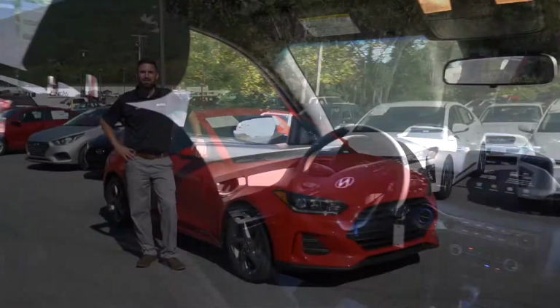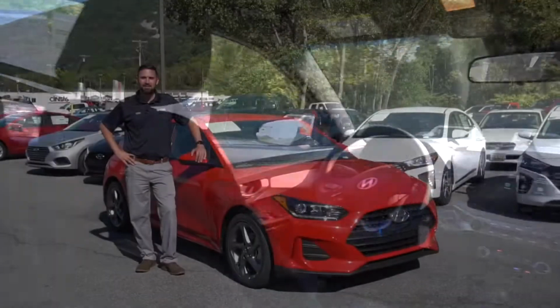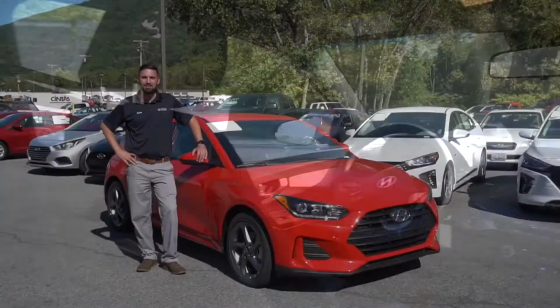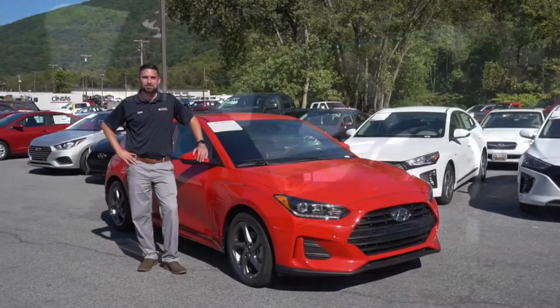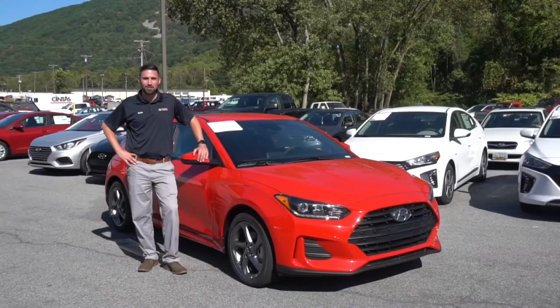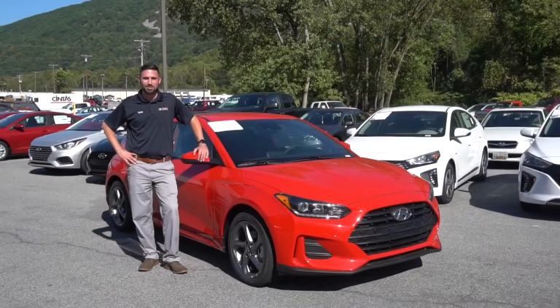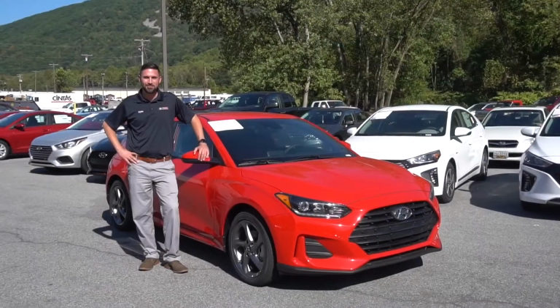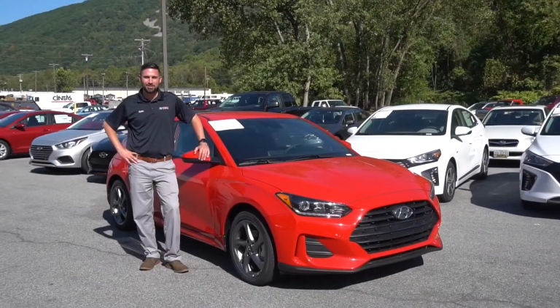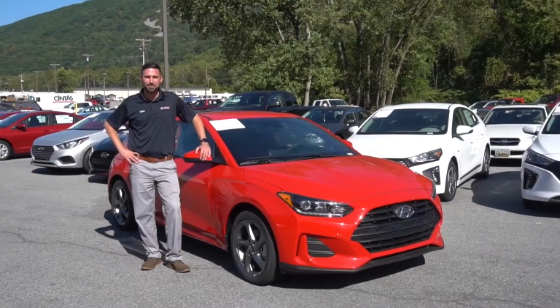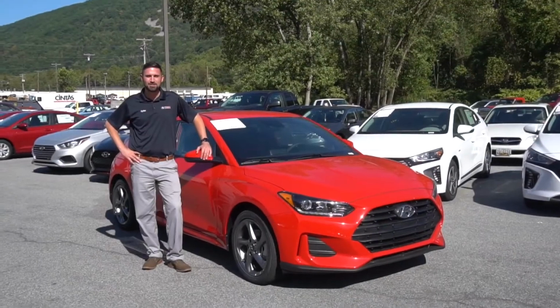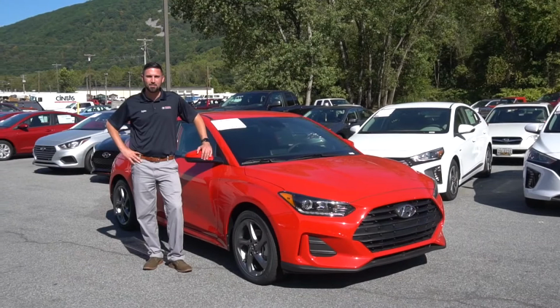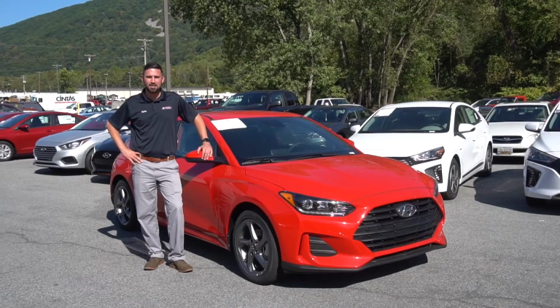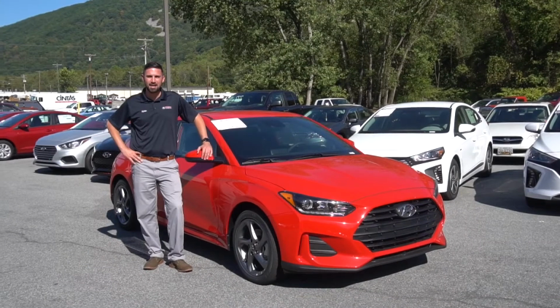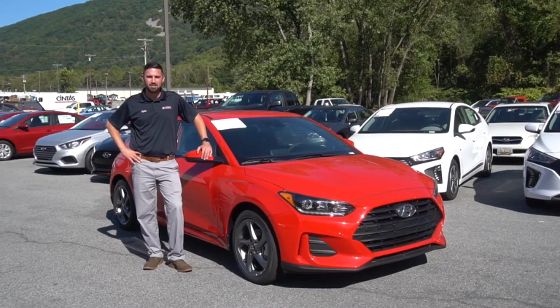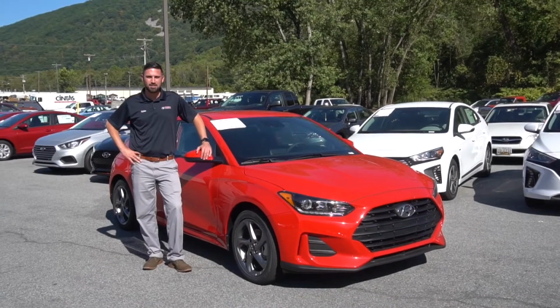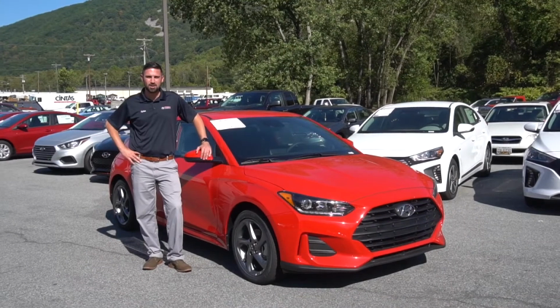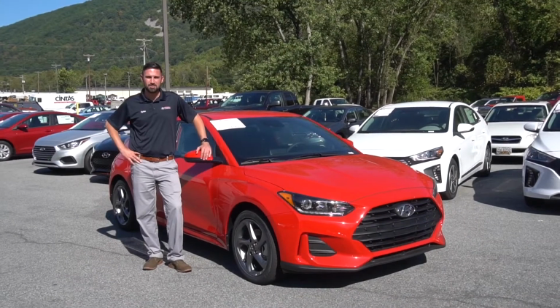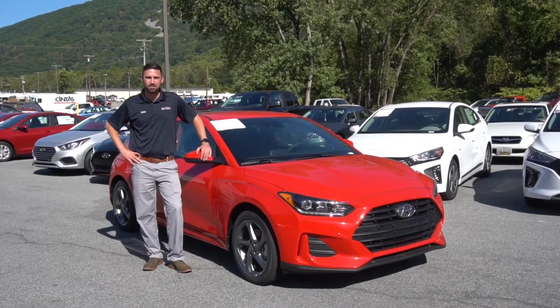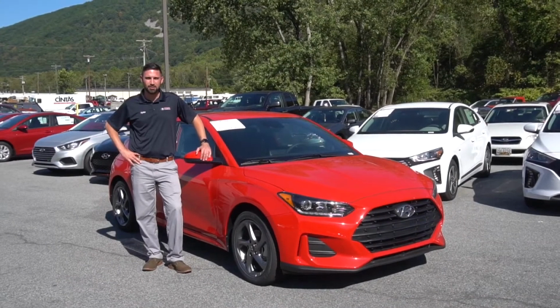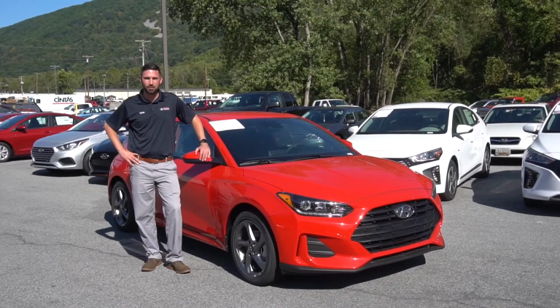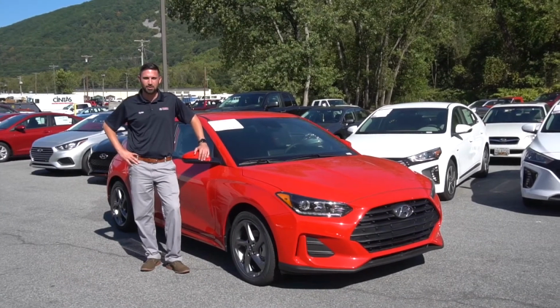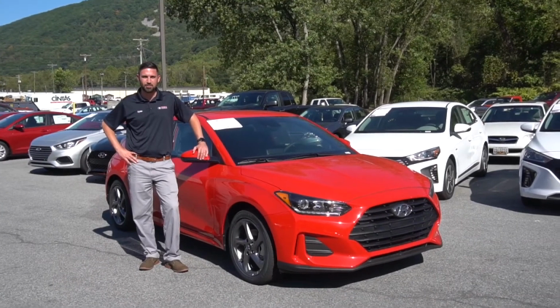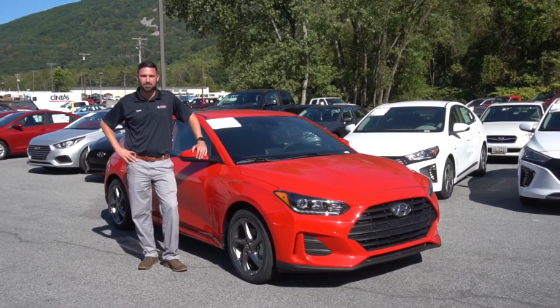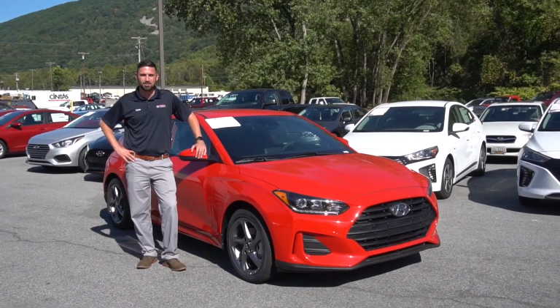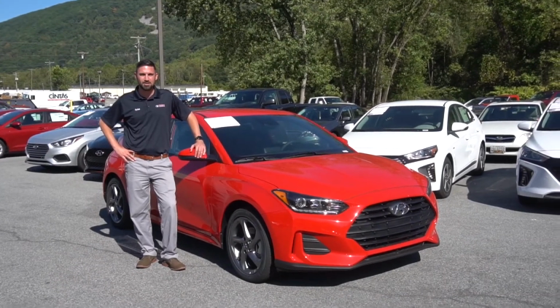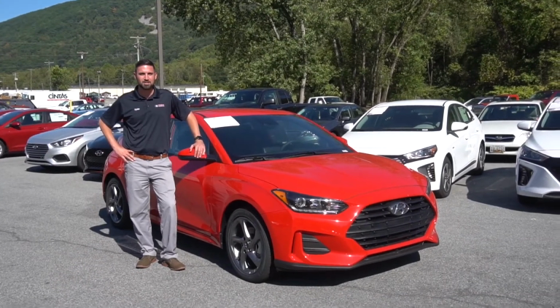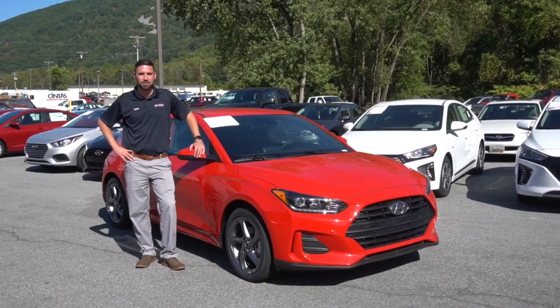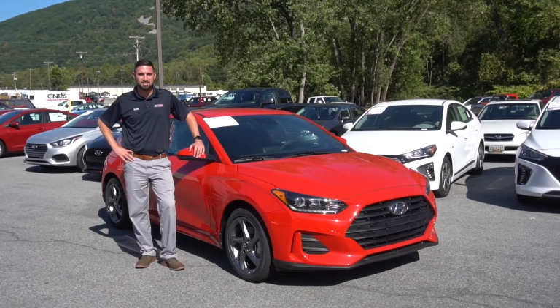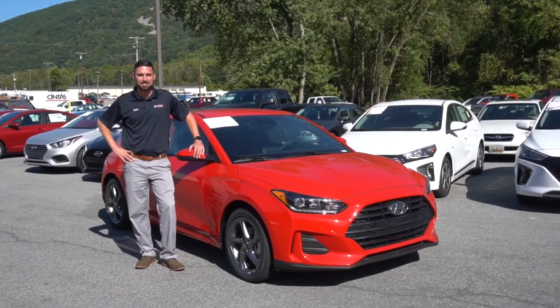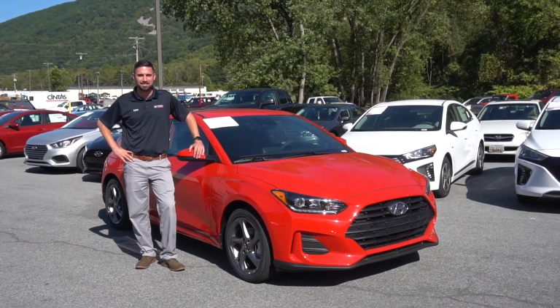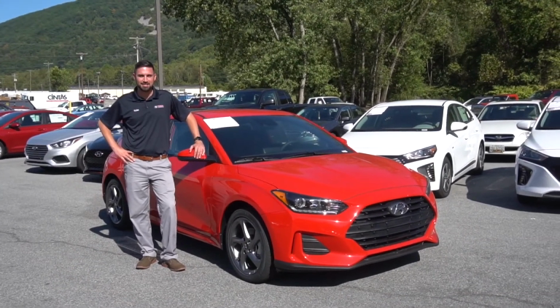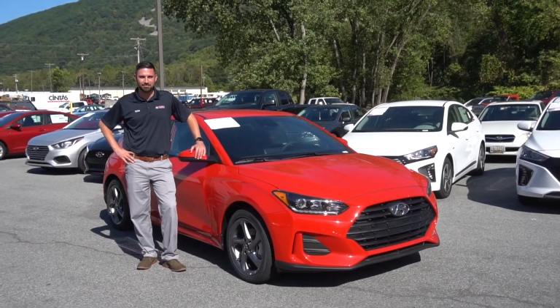Thanks for watching our video. Stop in today and test drive this fun little car for yourself and experience the TC difference.